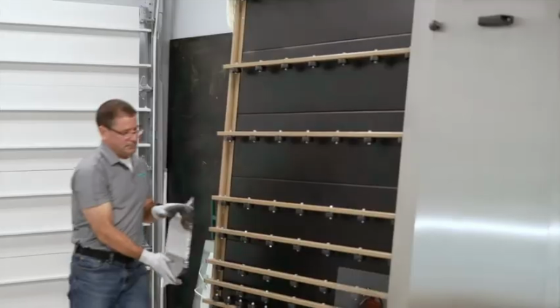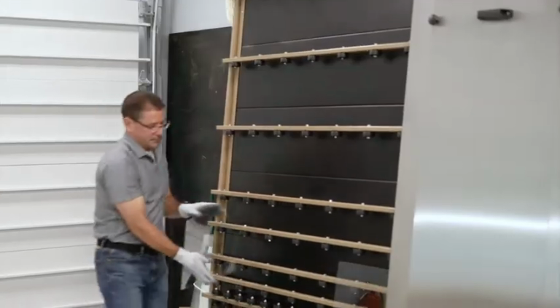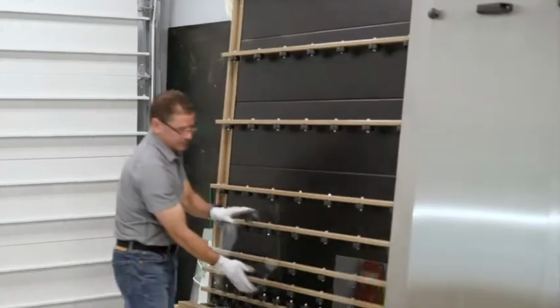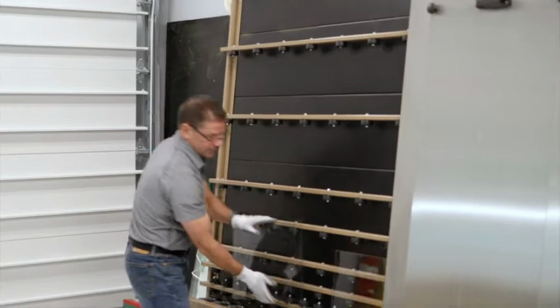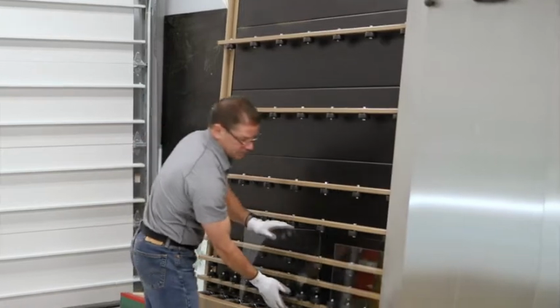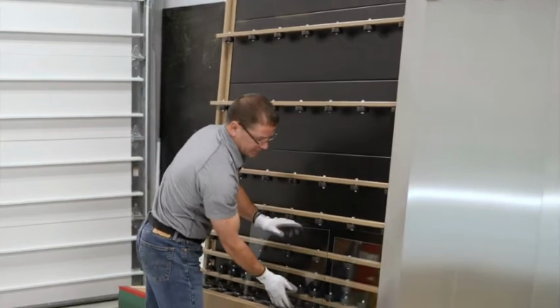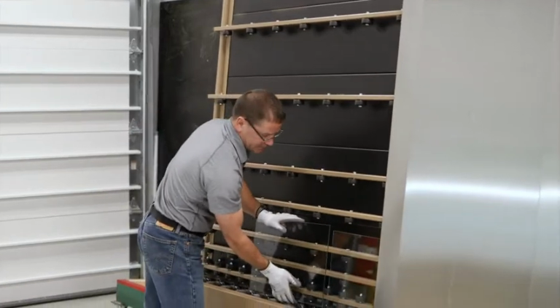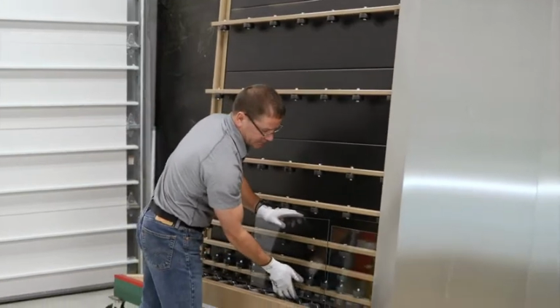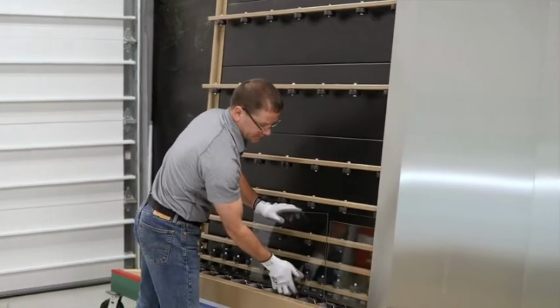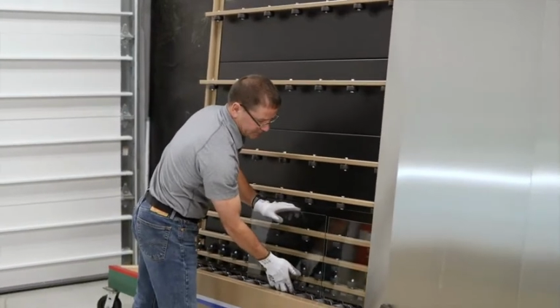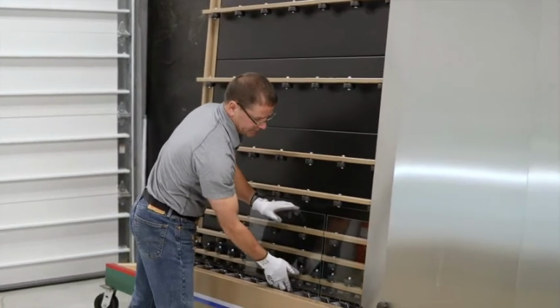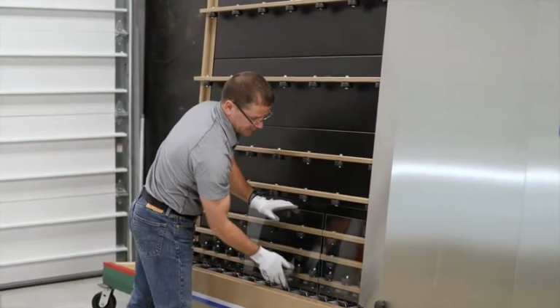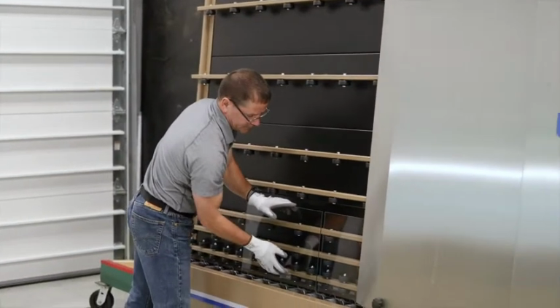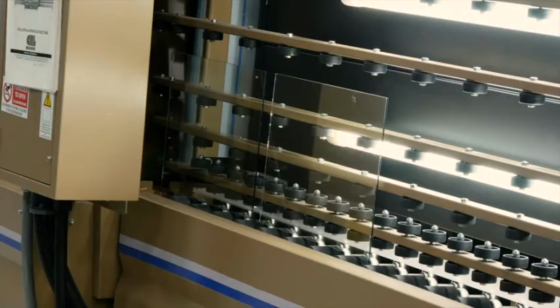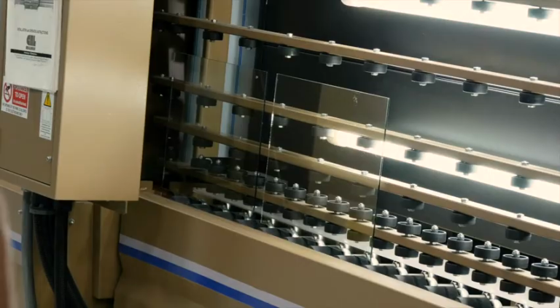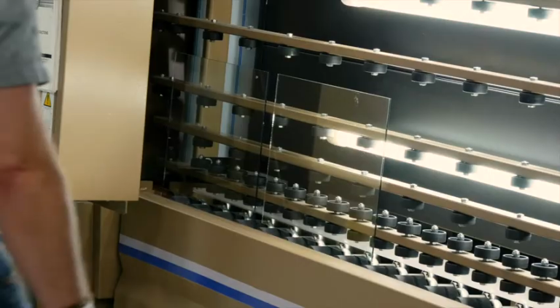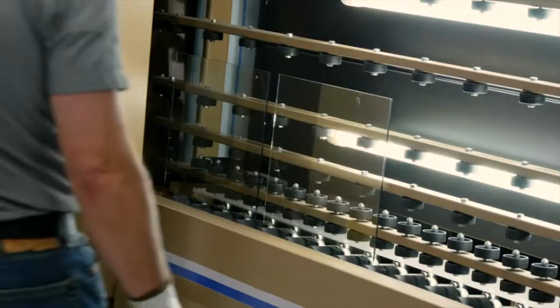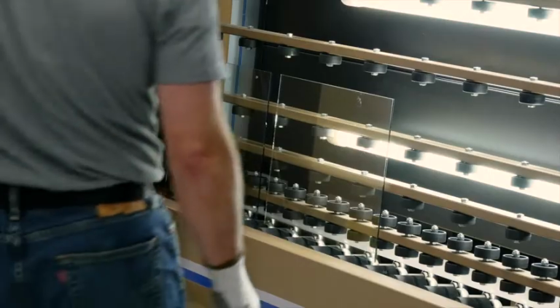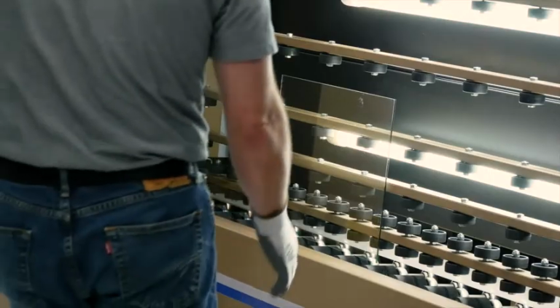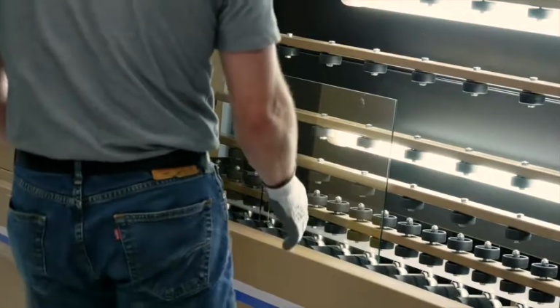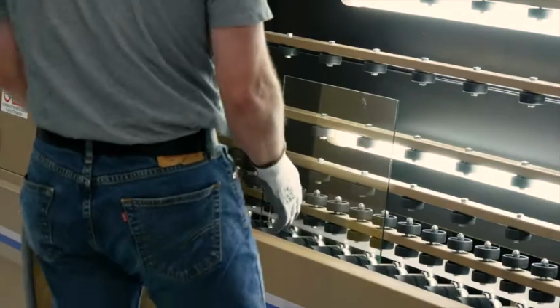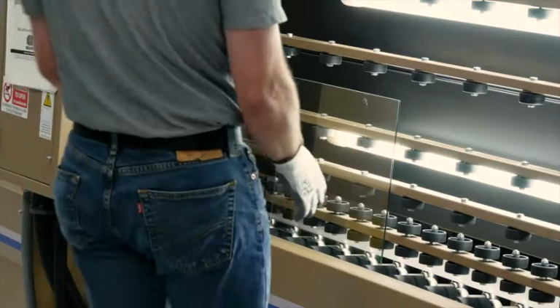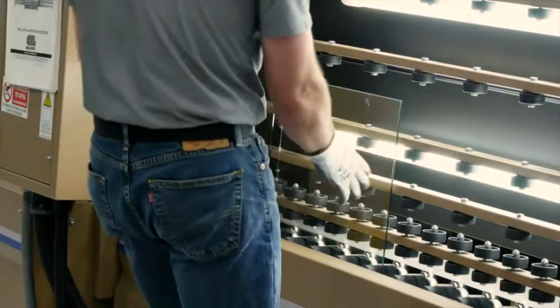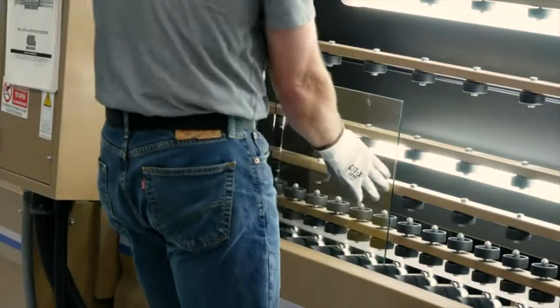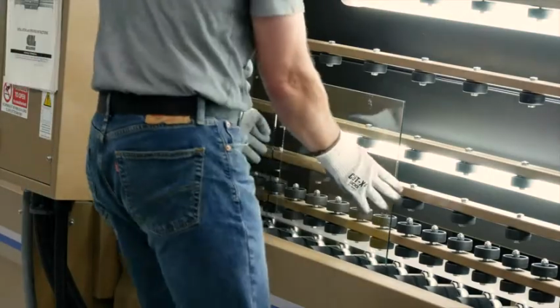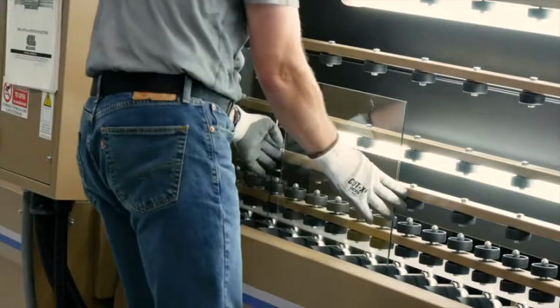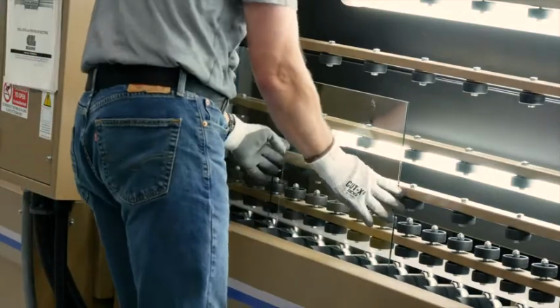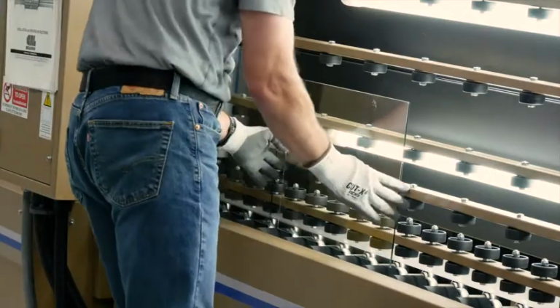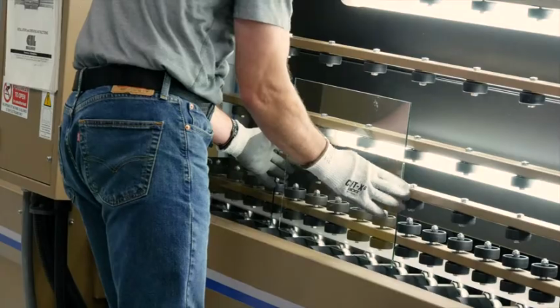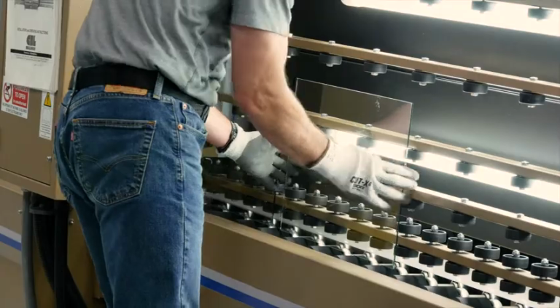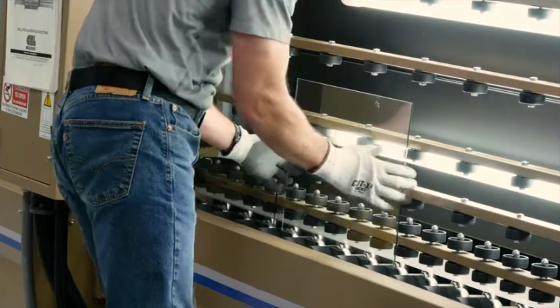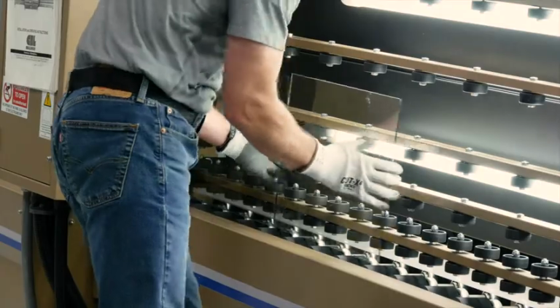The first thing you do is you have to clean the glass. It's very important that the glass is clean so that you don't get fogging or marks.